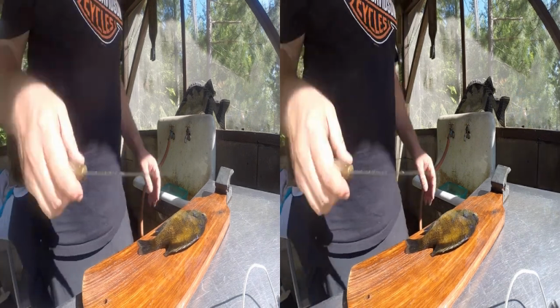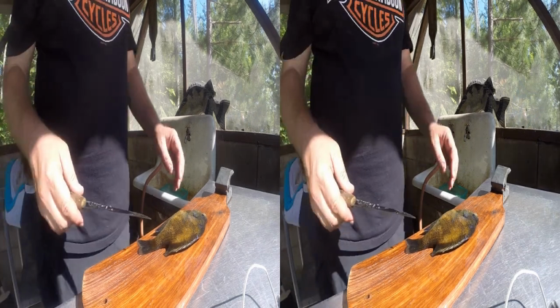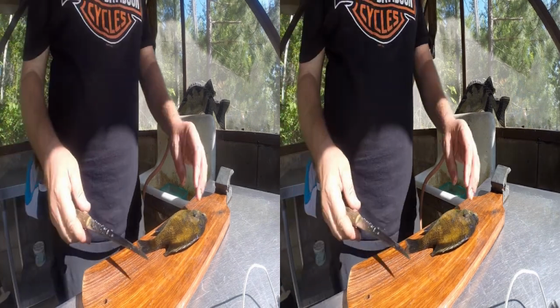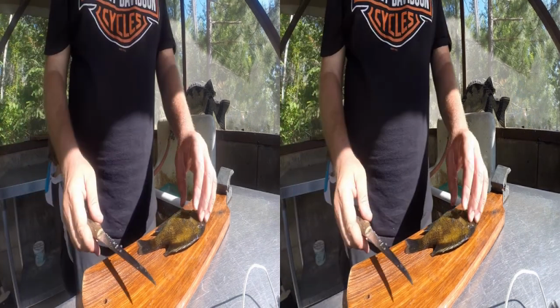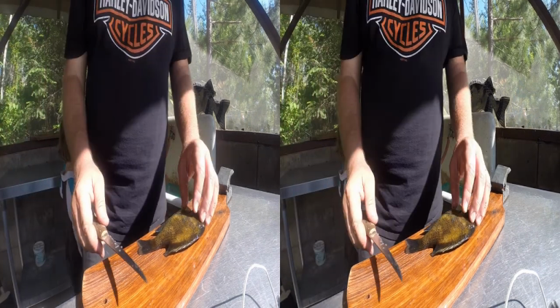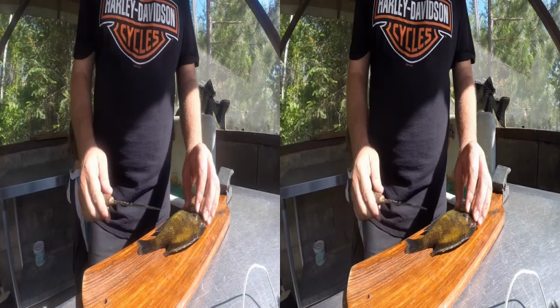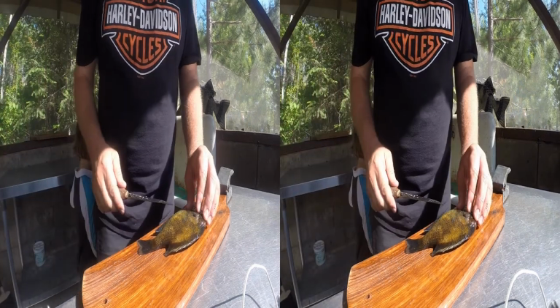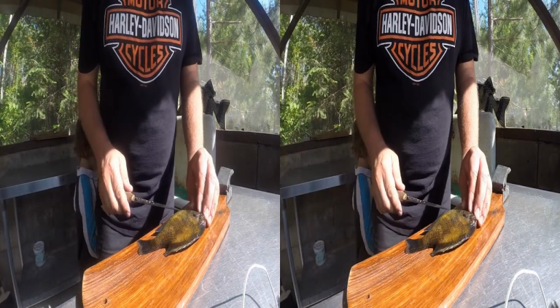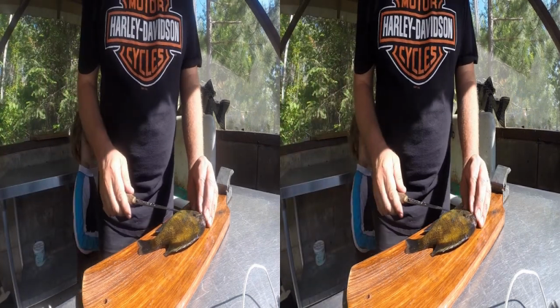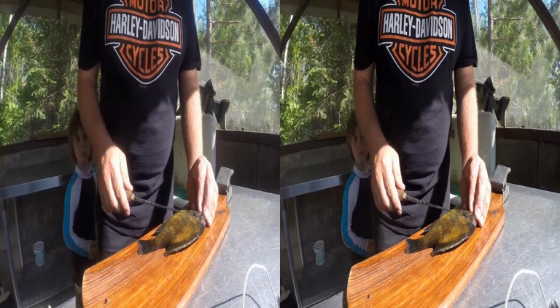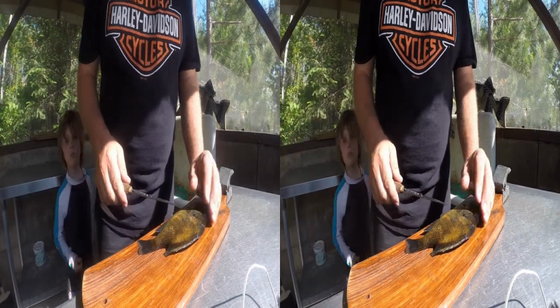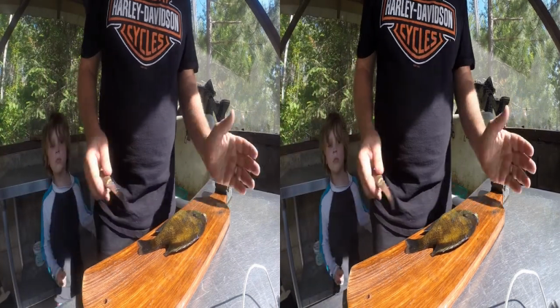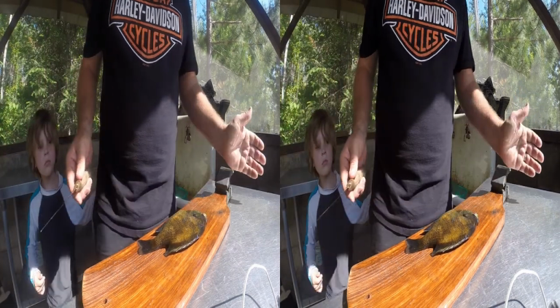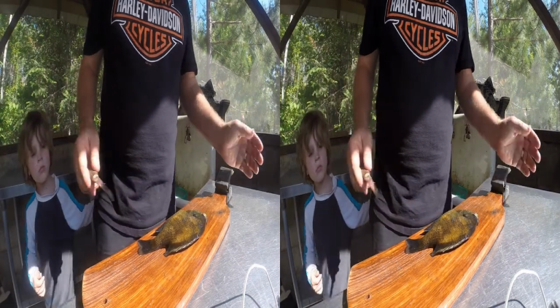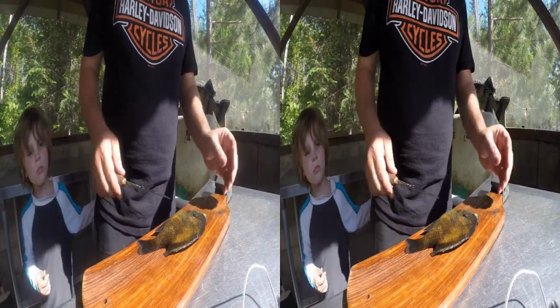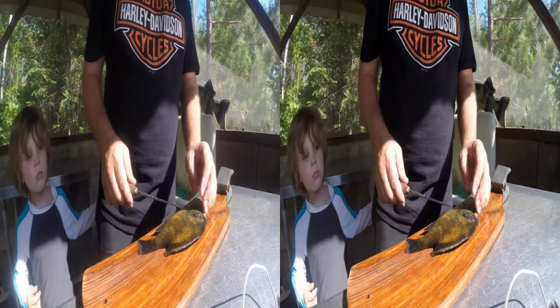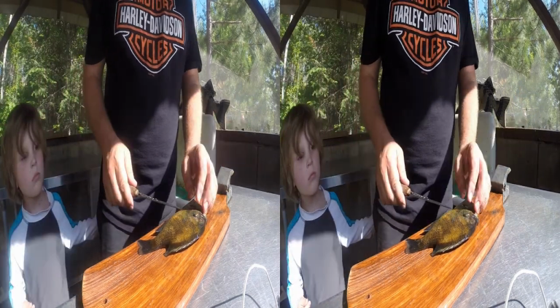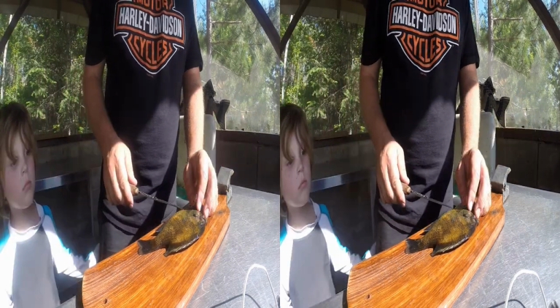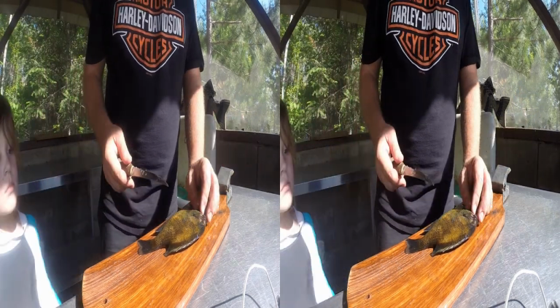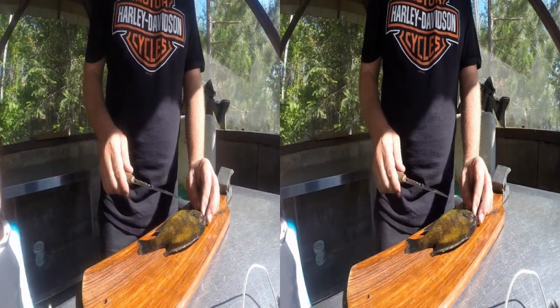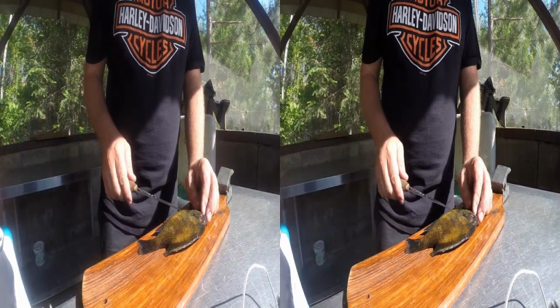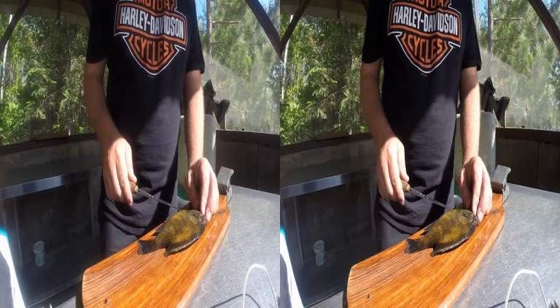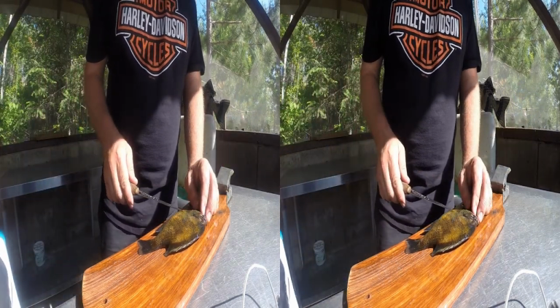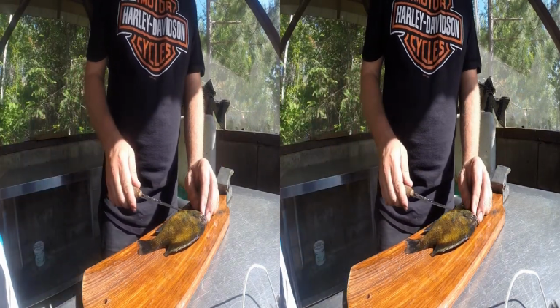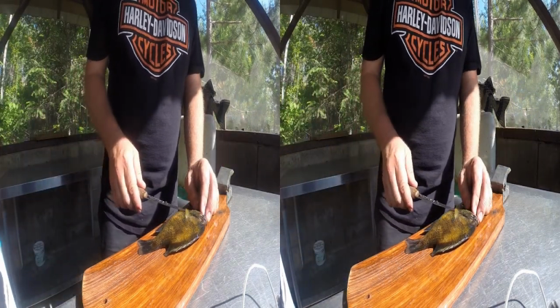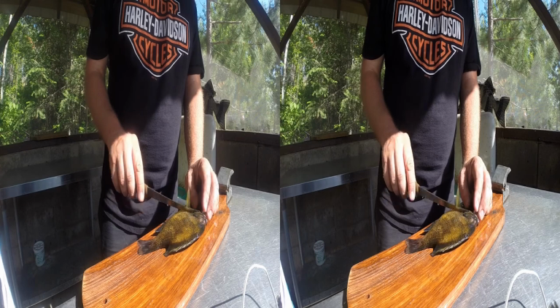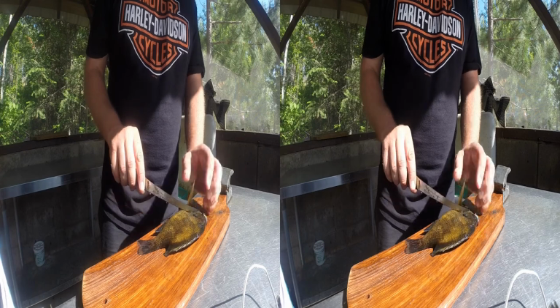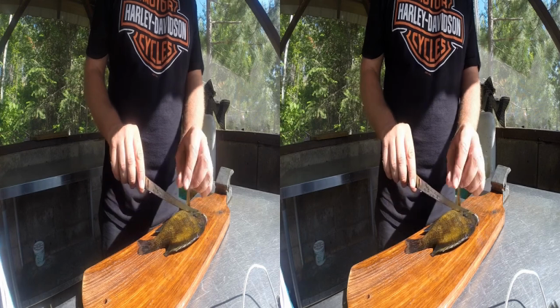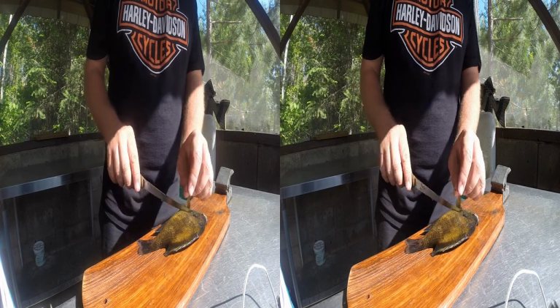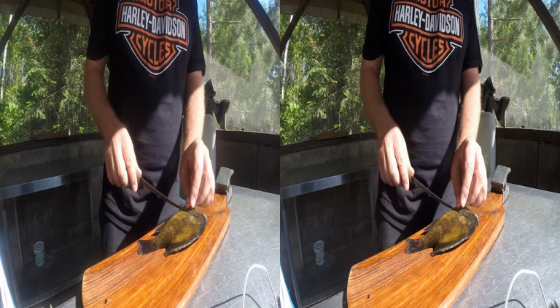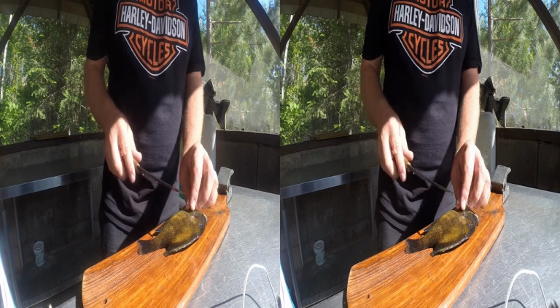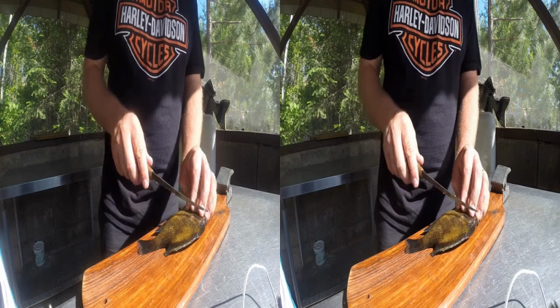Alright, we've got a sunfish here. I'm going to show you how to fillet it. It's very simple. Just make sure you have a sharp fillet knife and a board.